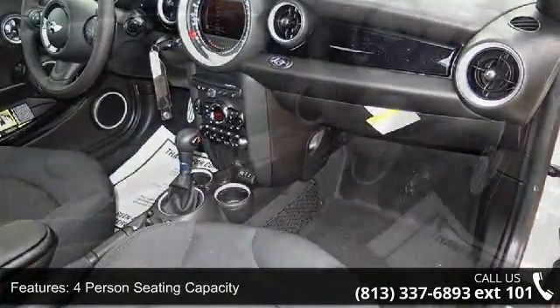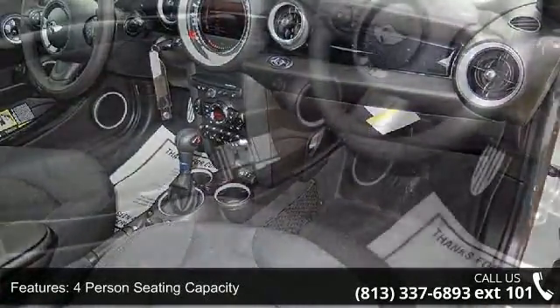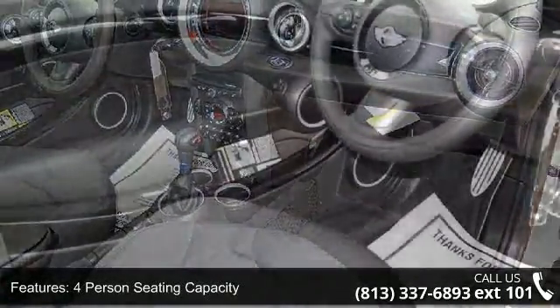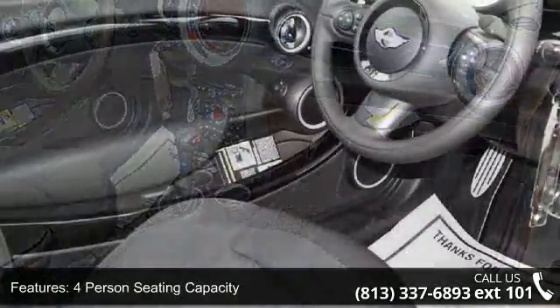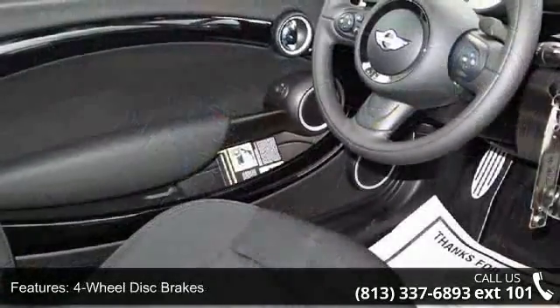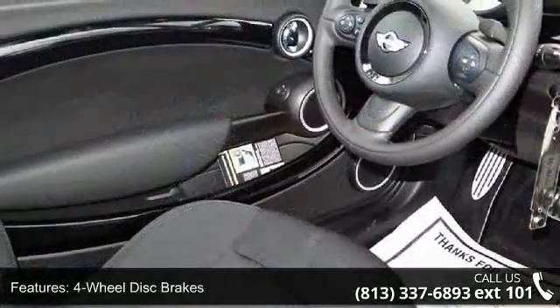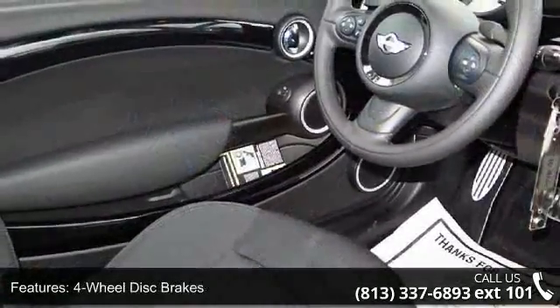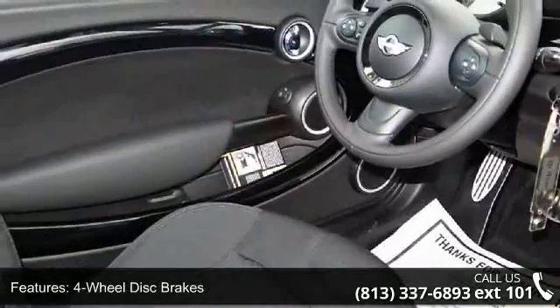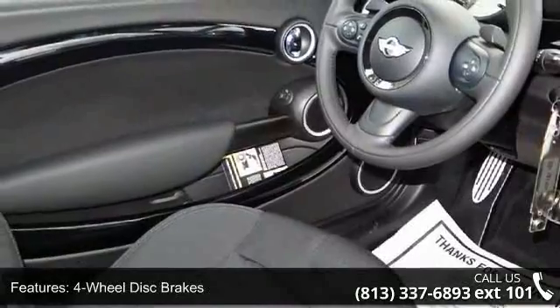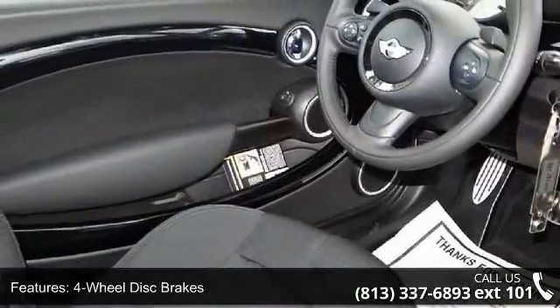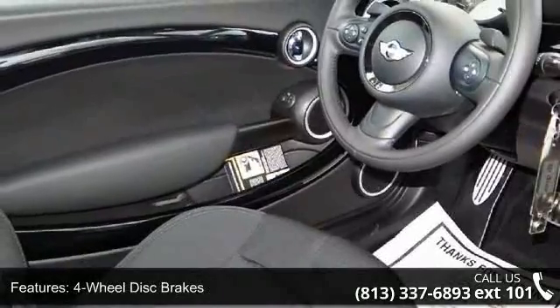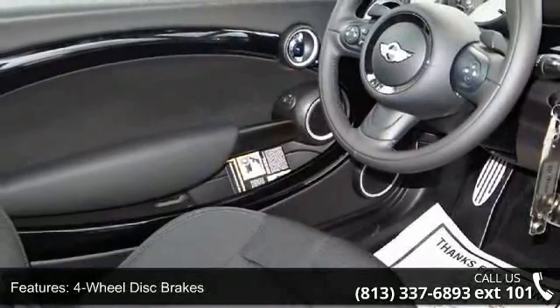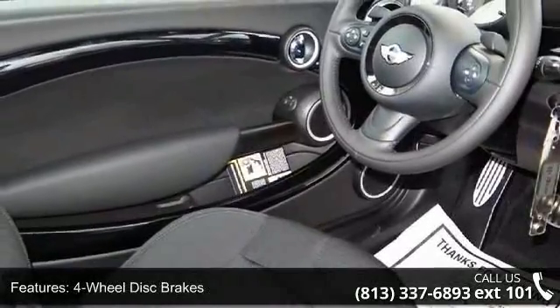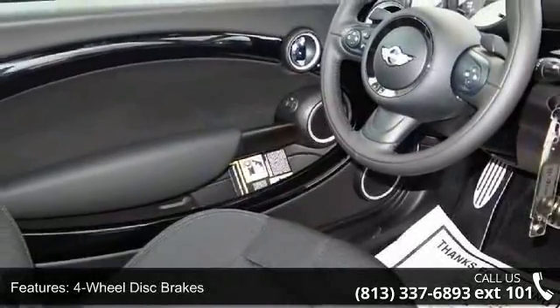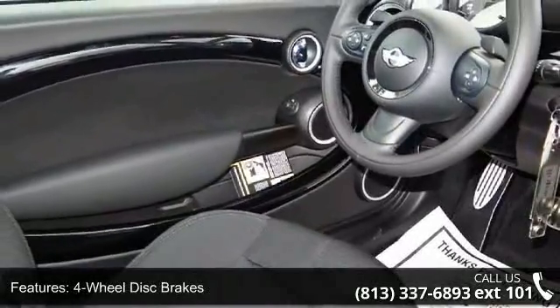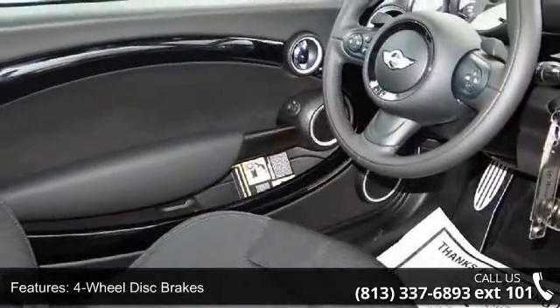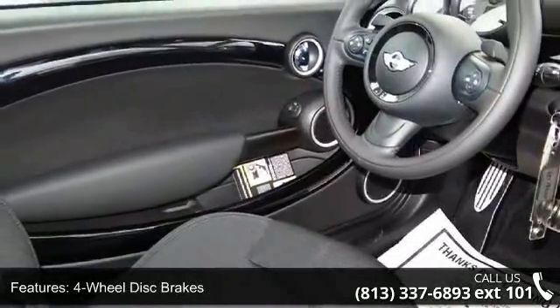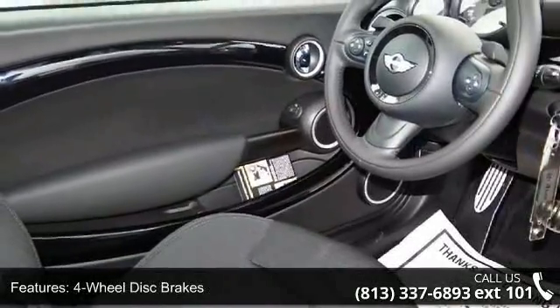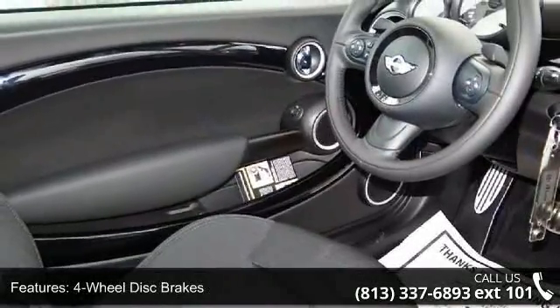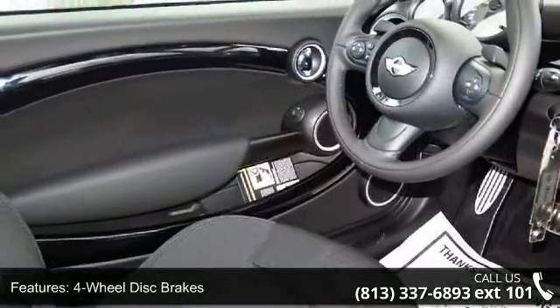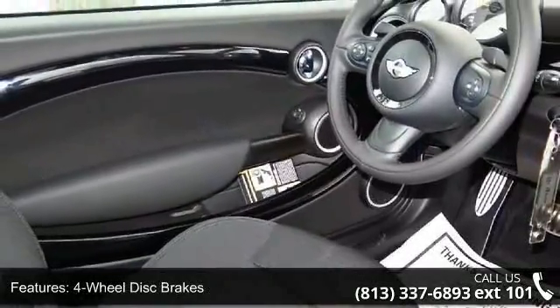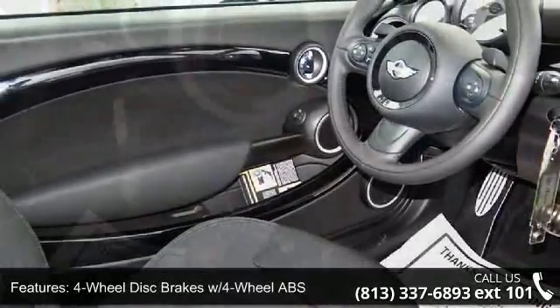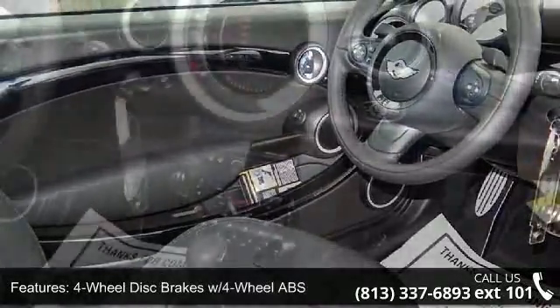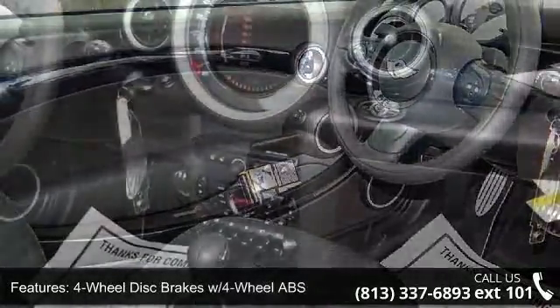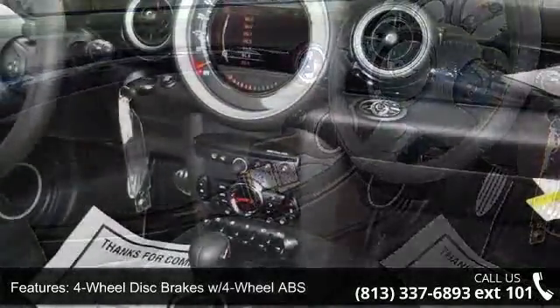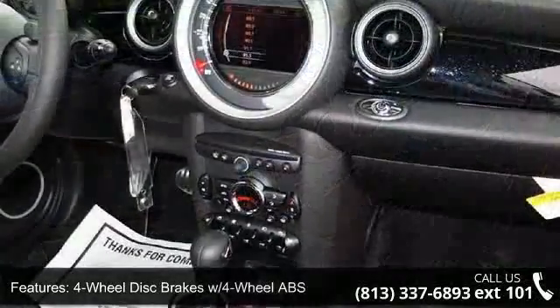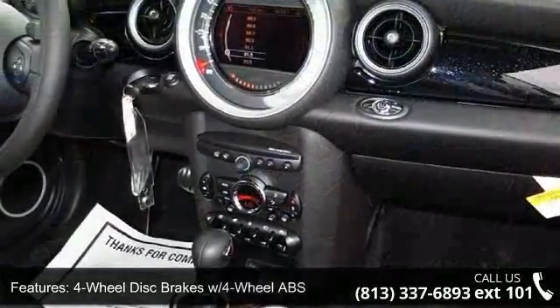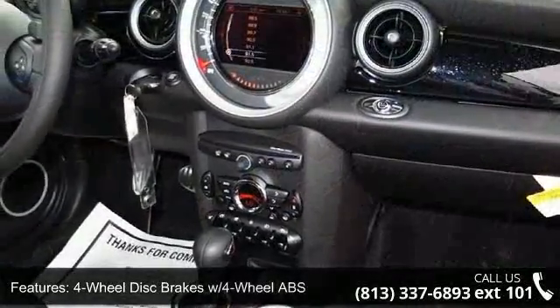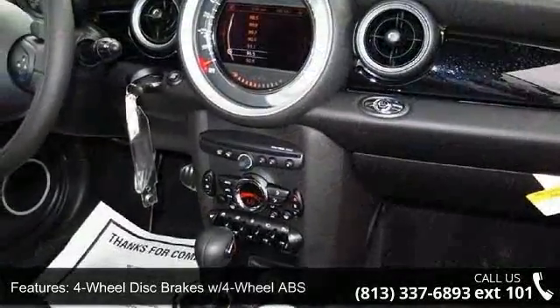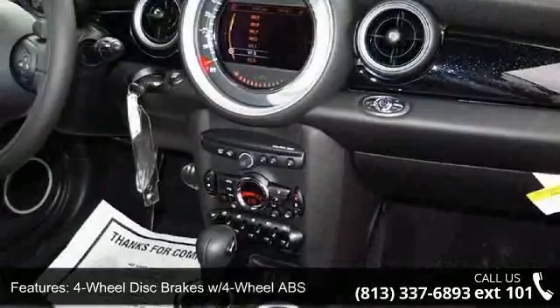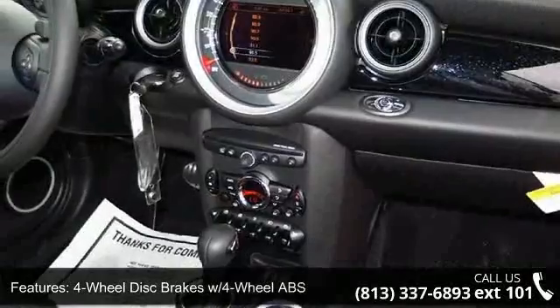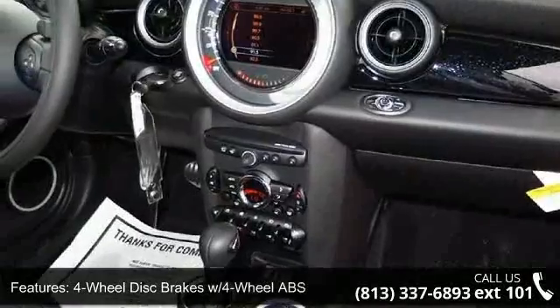480 cc maintenance-free battery with rundown protection, 6-way driver seat included, manual recline, and AC.